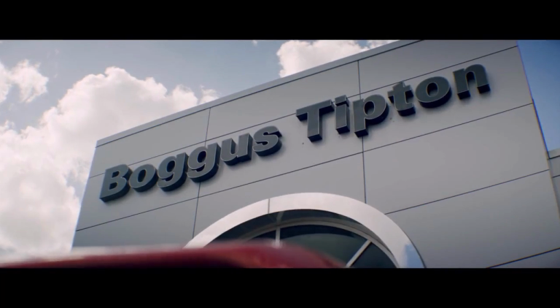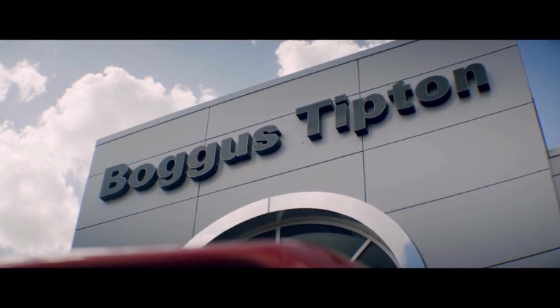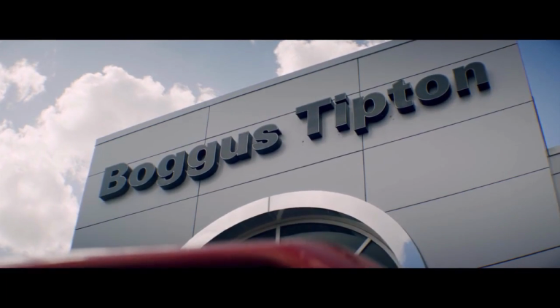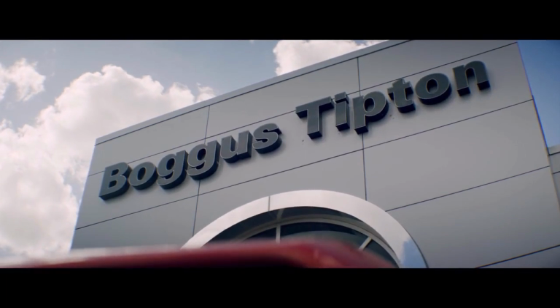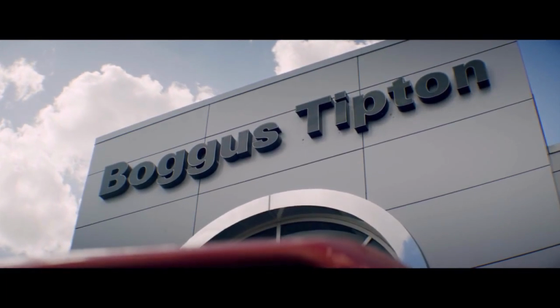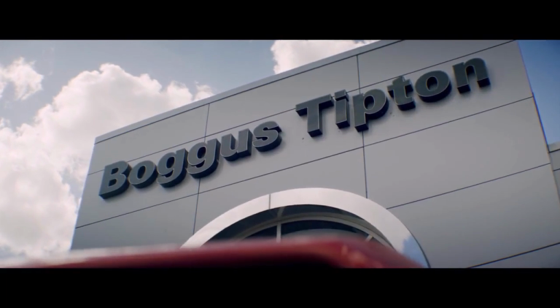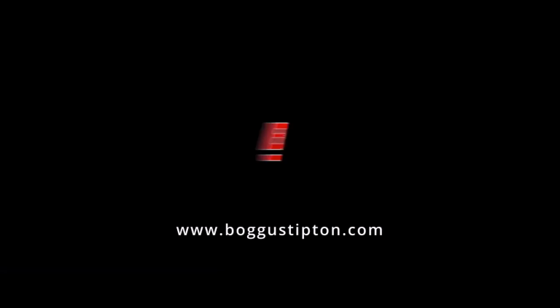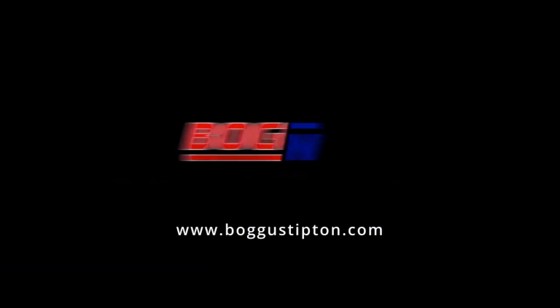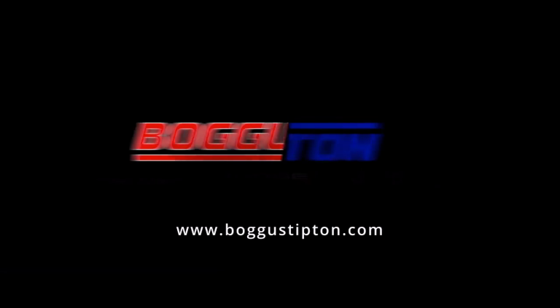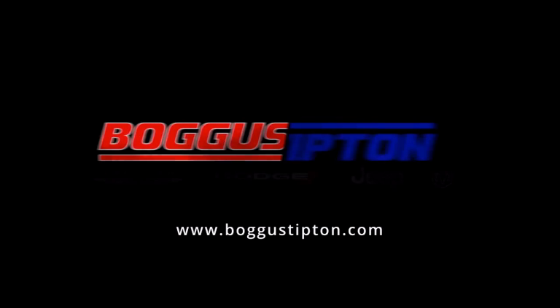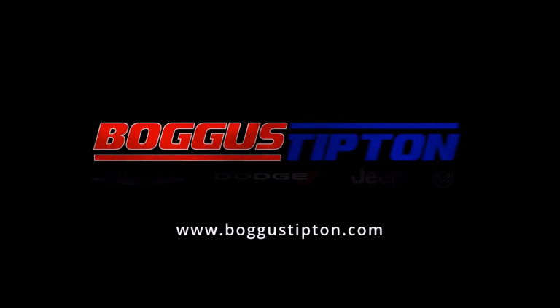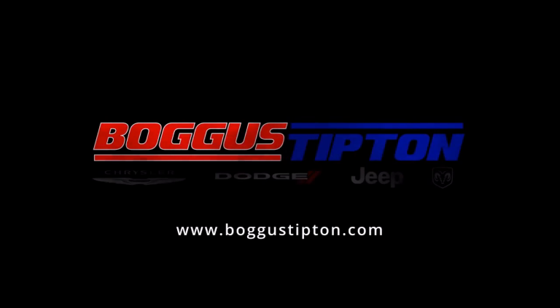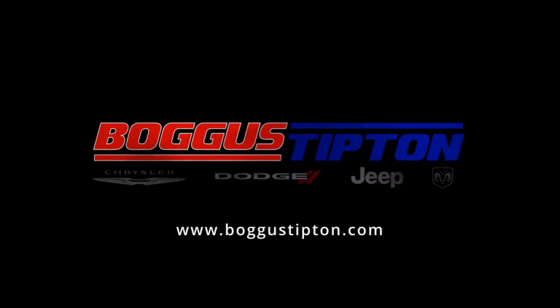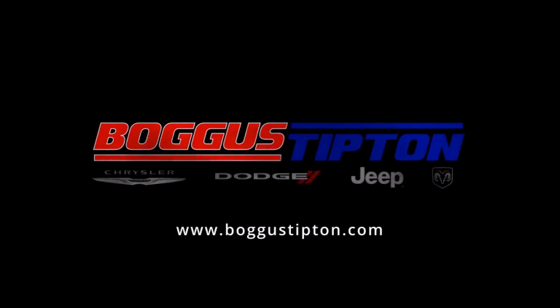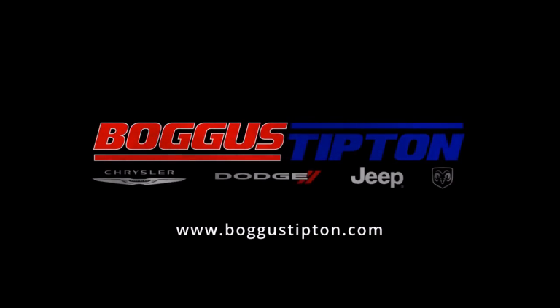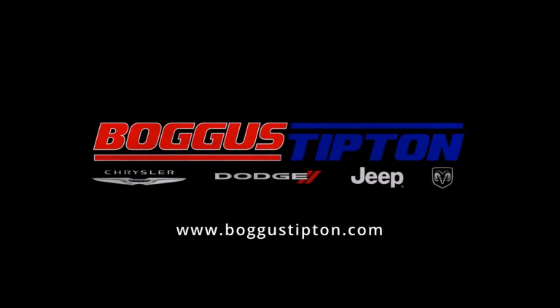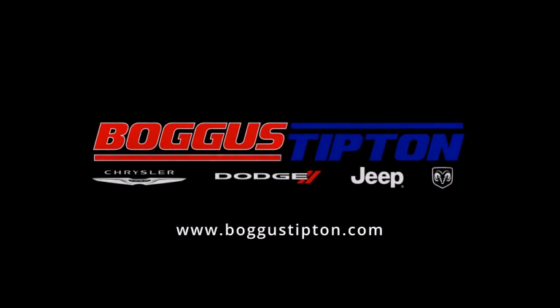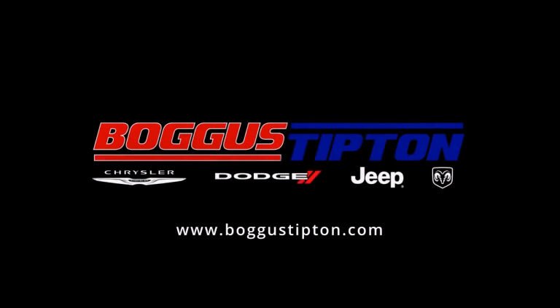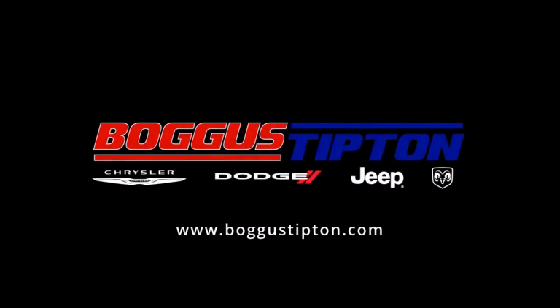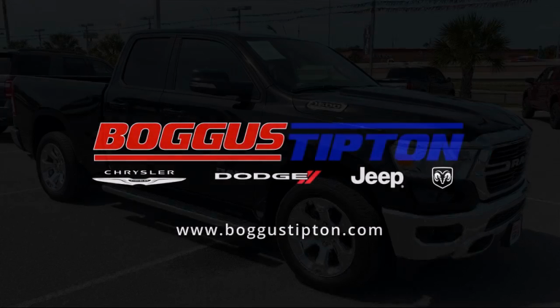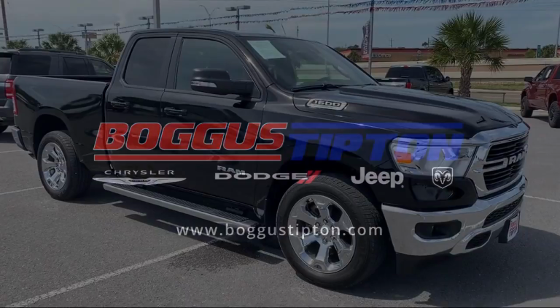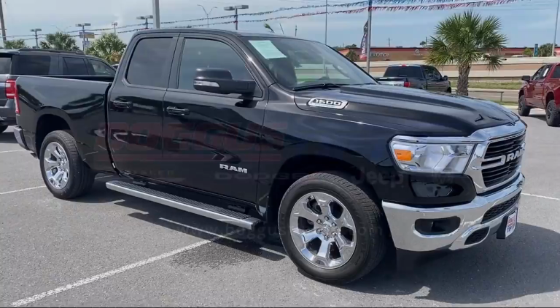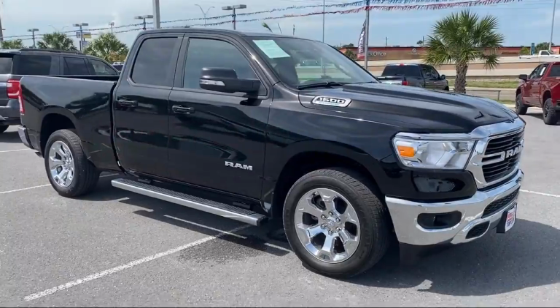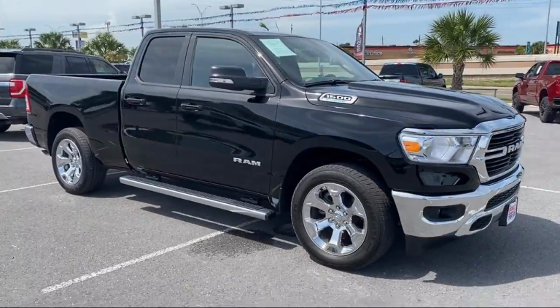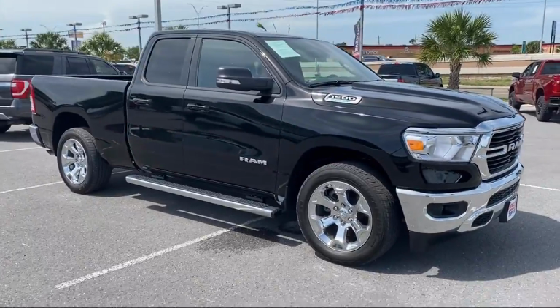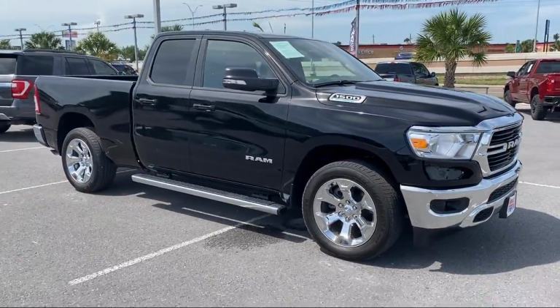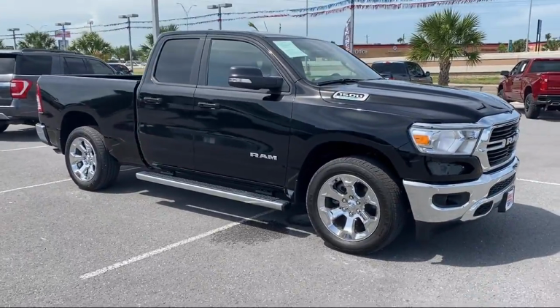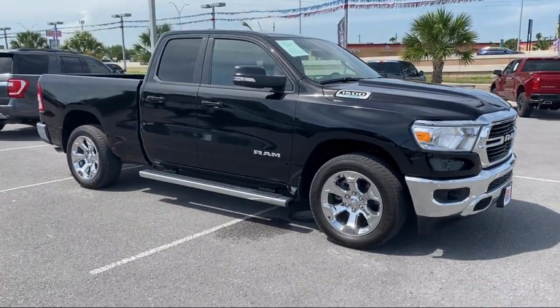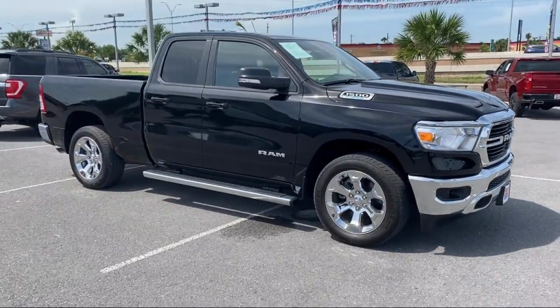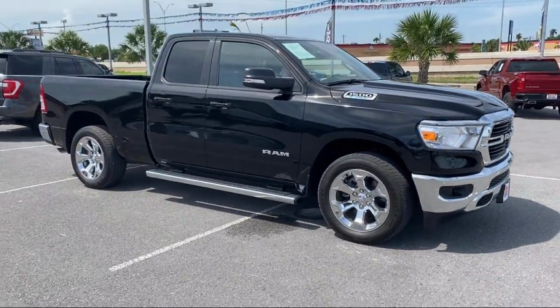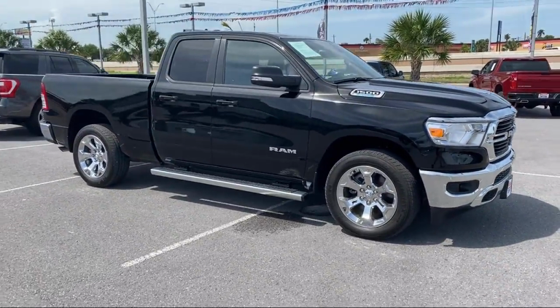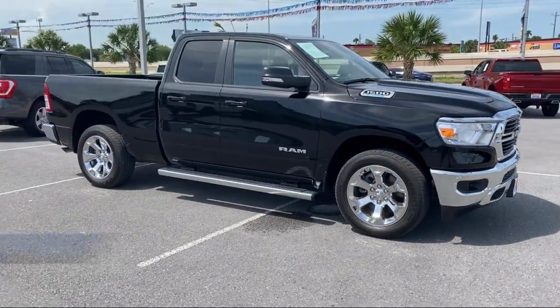Welcome to Bogus Tipton Chrysler Dodge, and here's a look at another one of our great vehicles from our inventory.